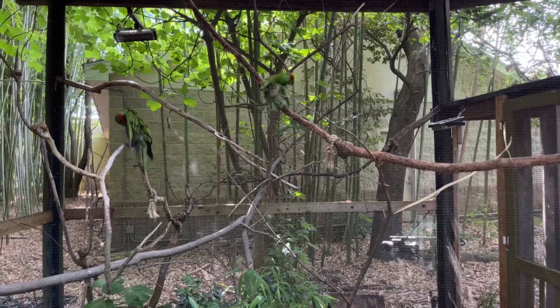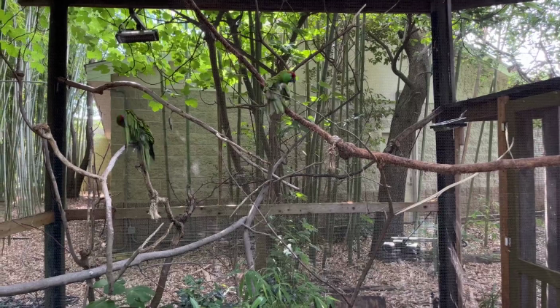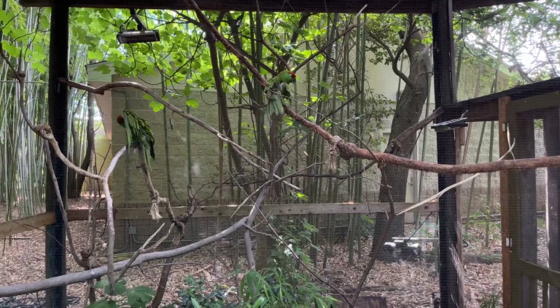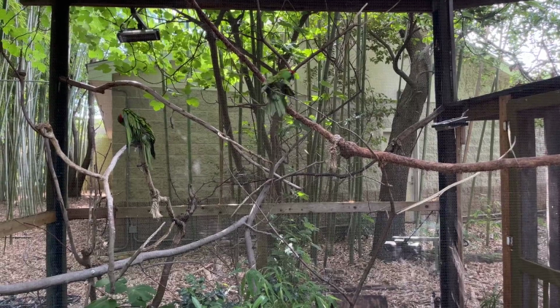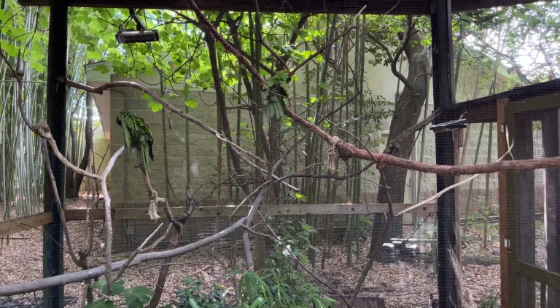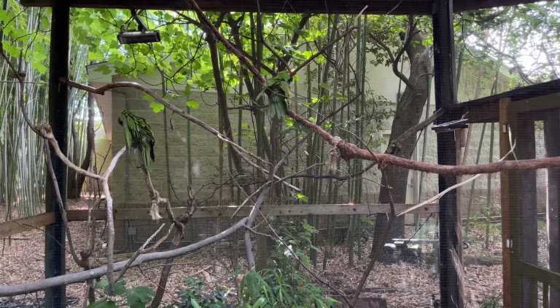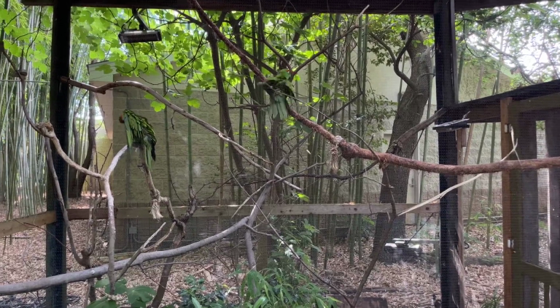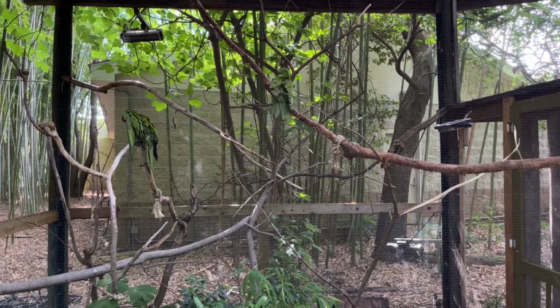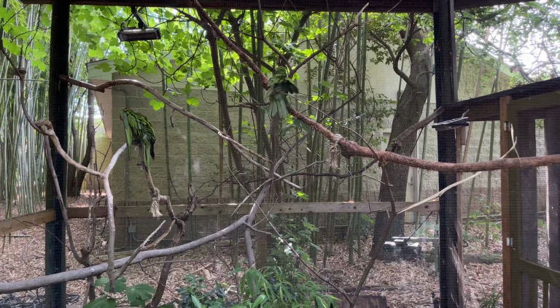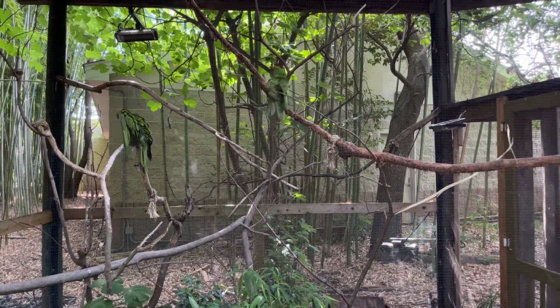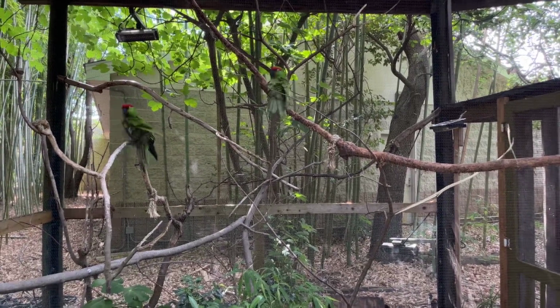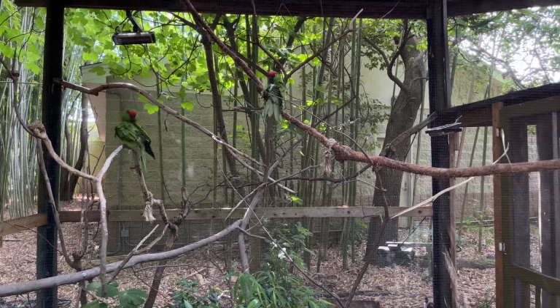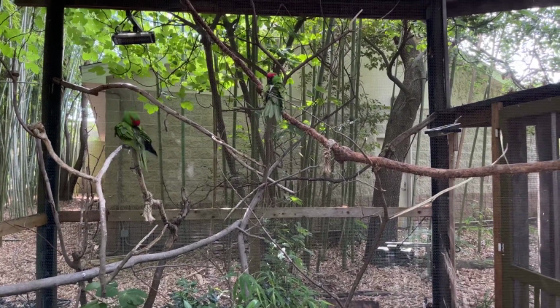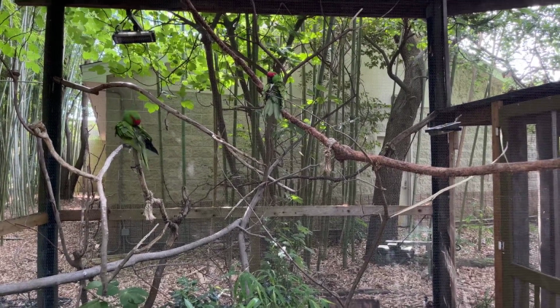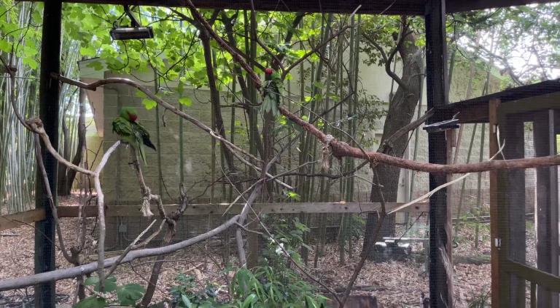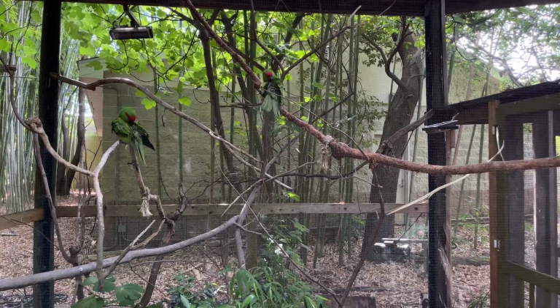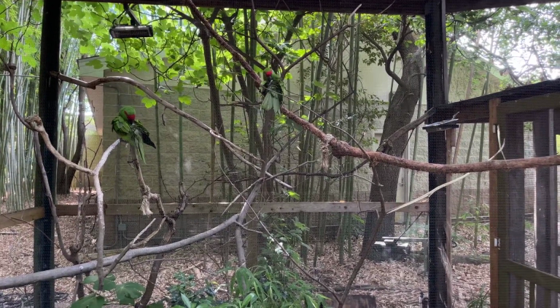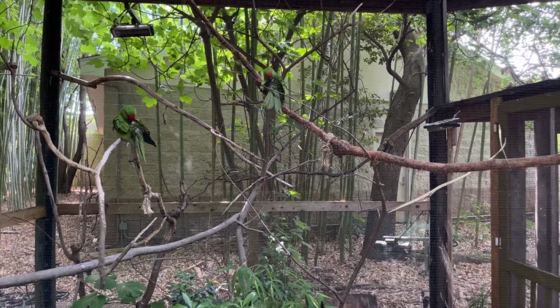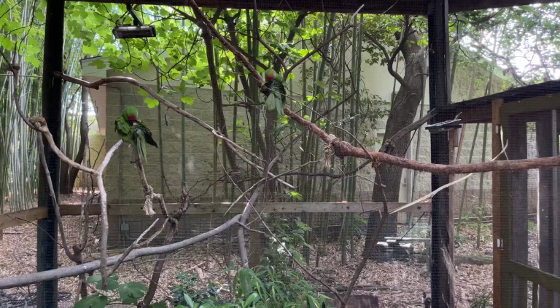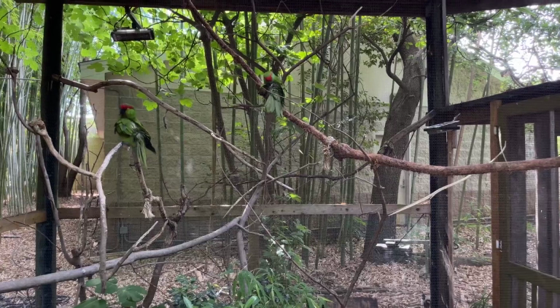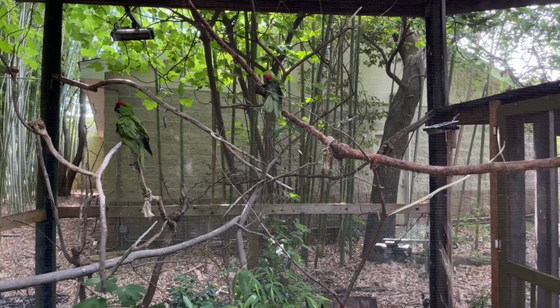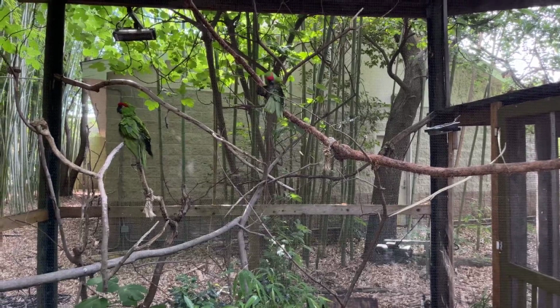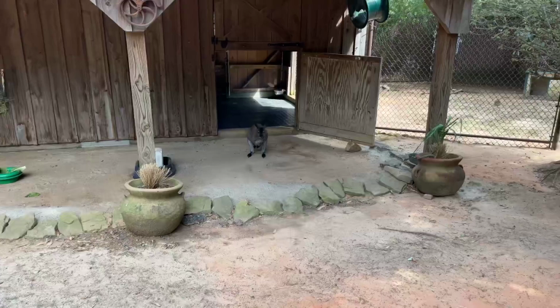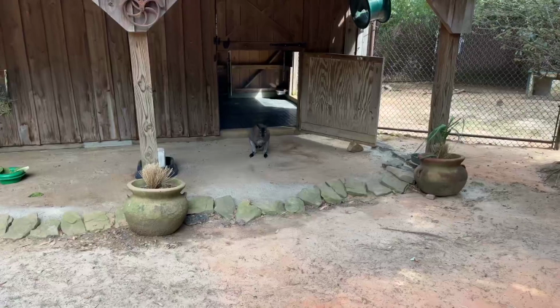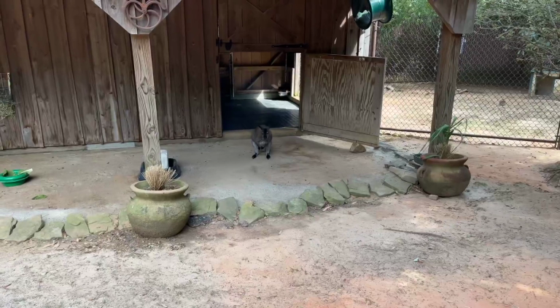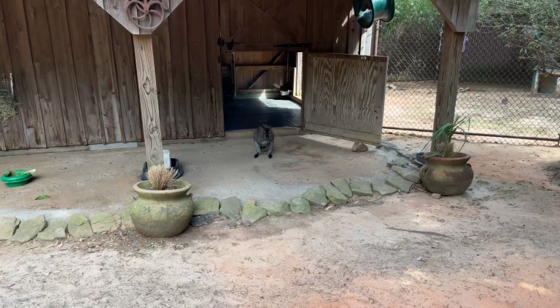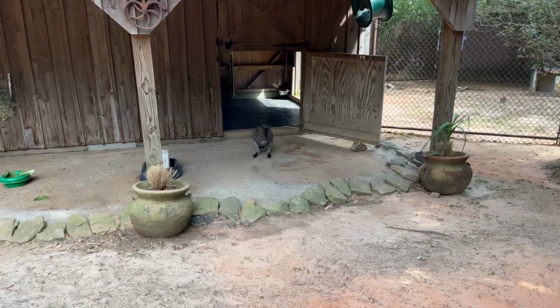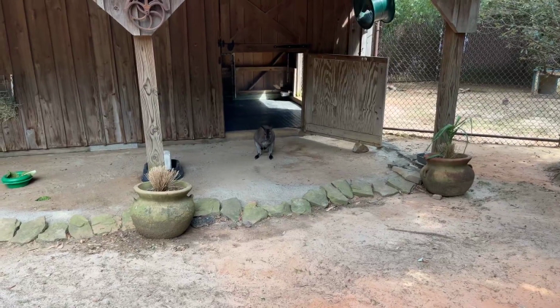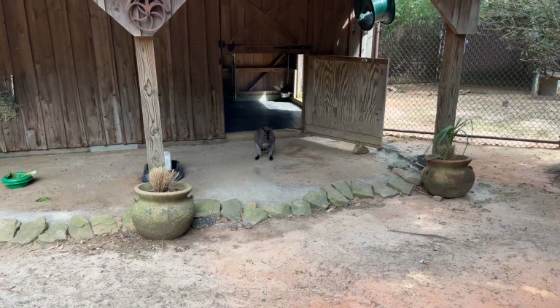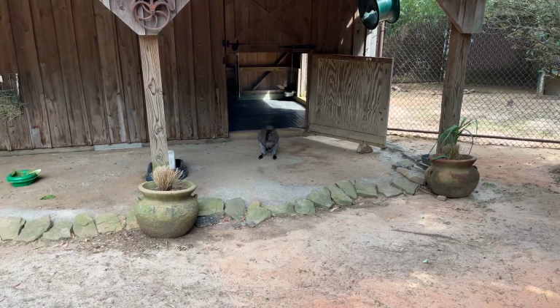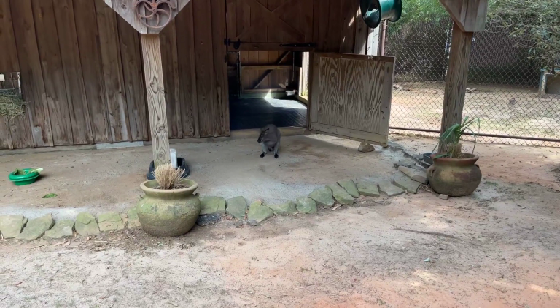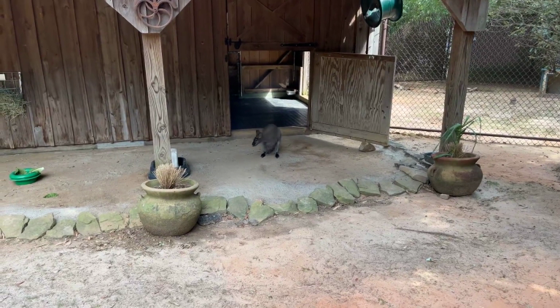Here we have two parrots. Here we have a wallaby.